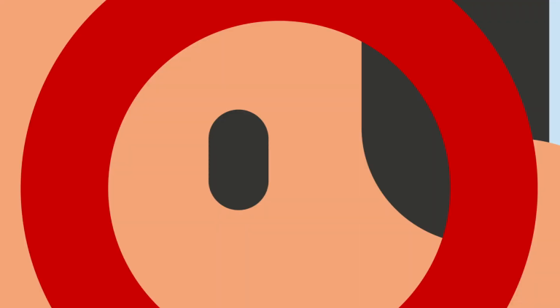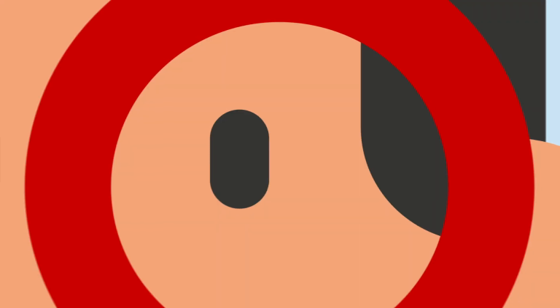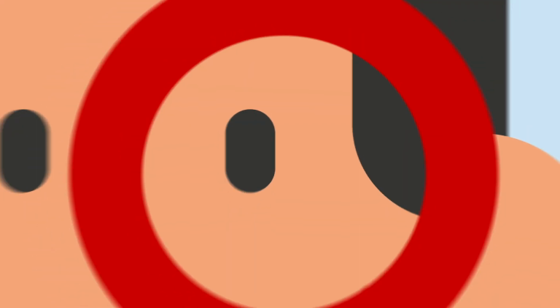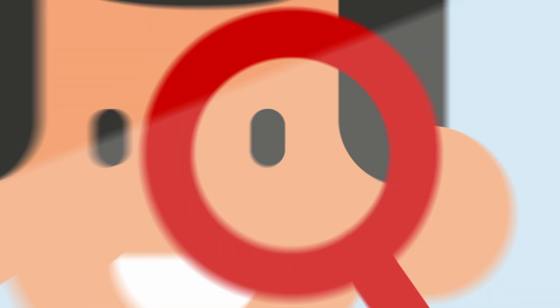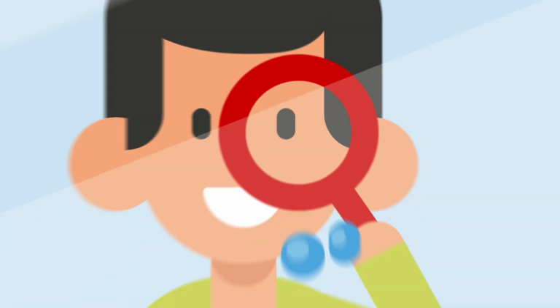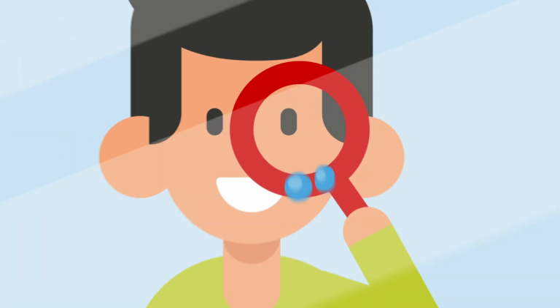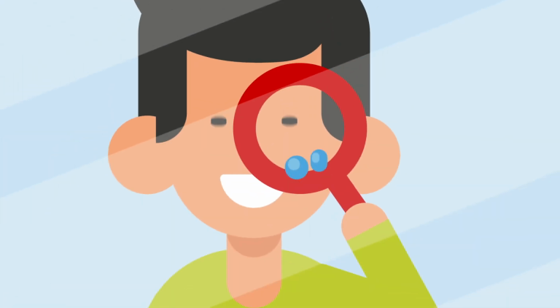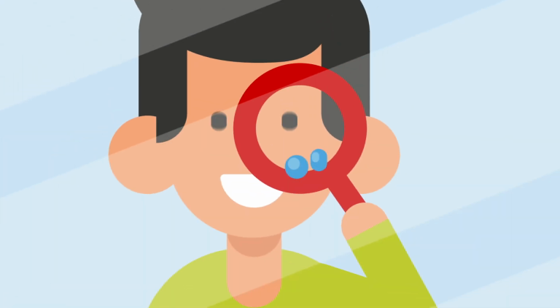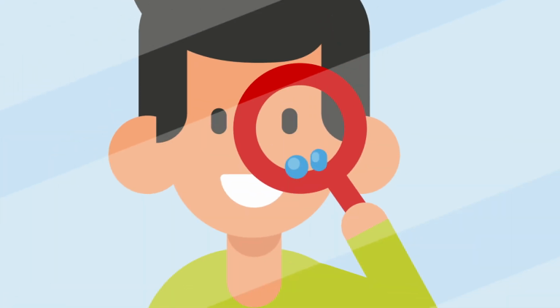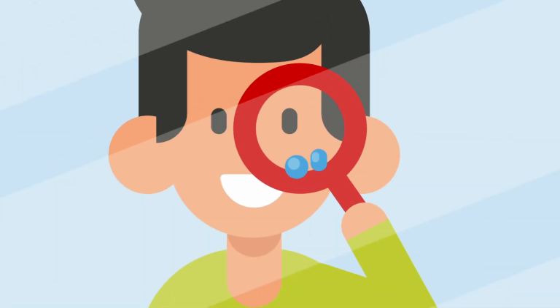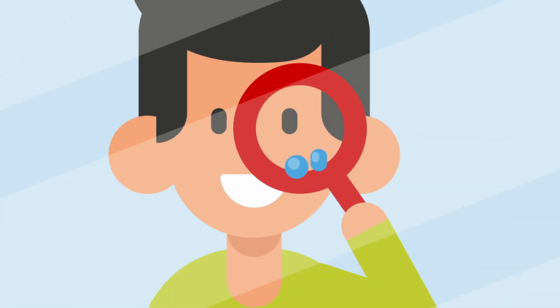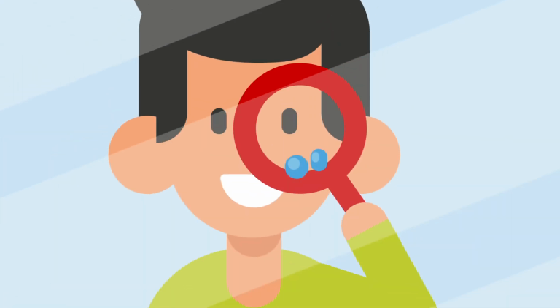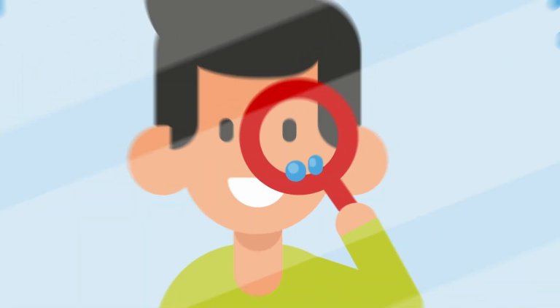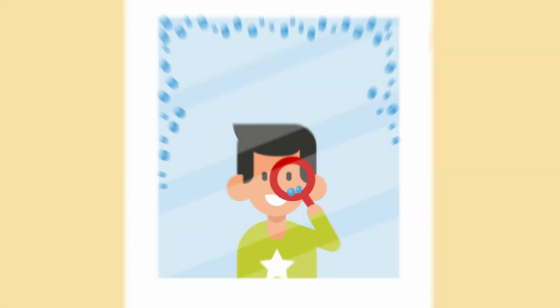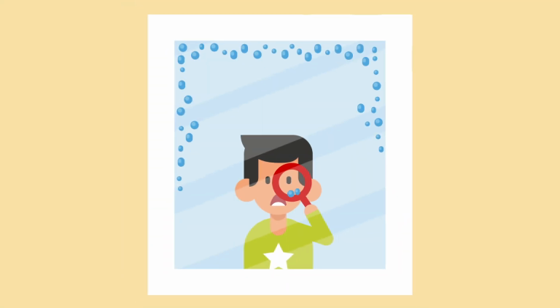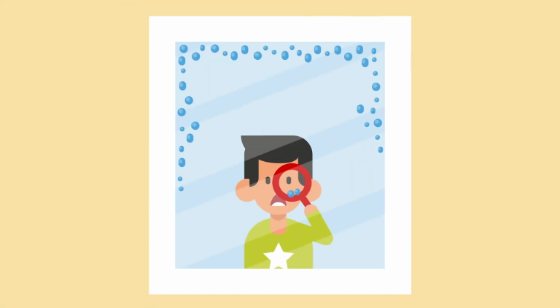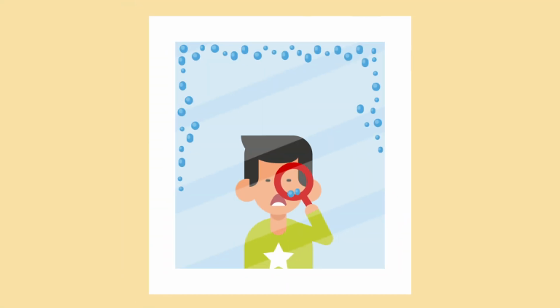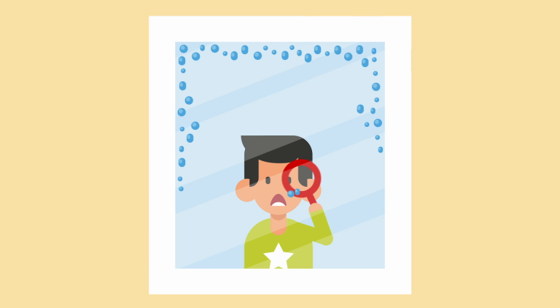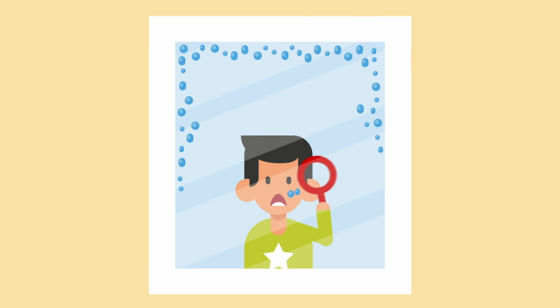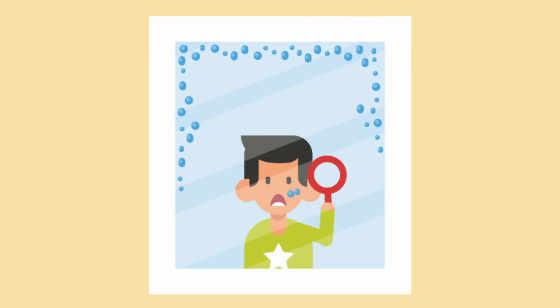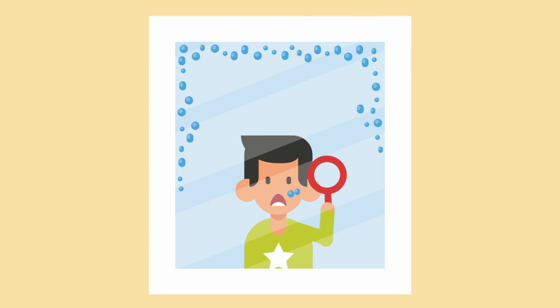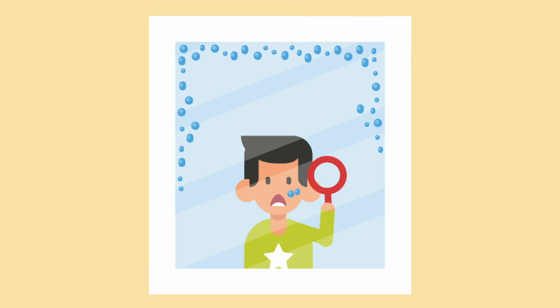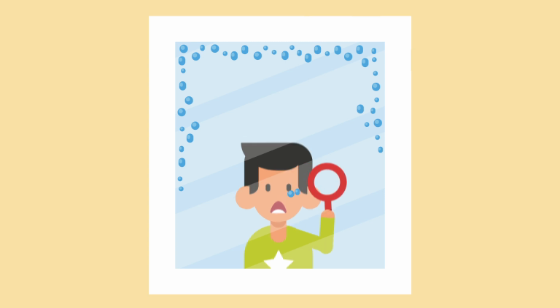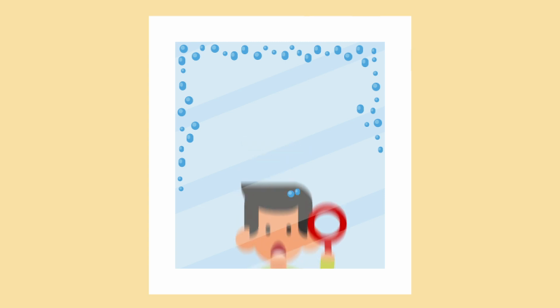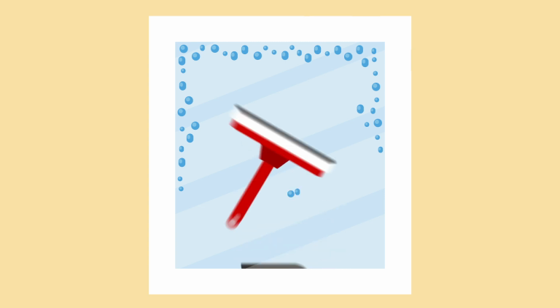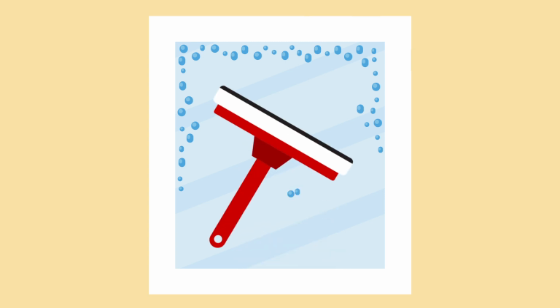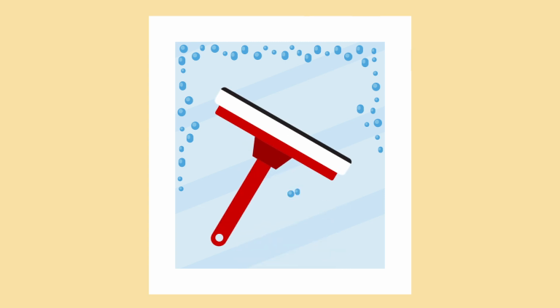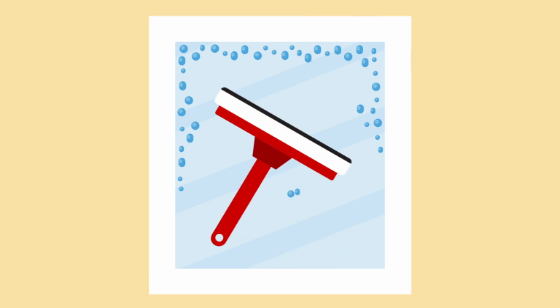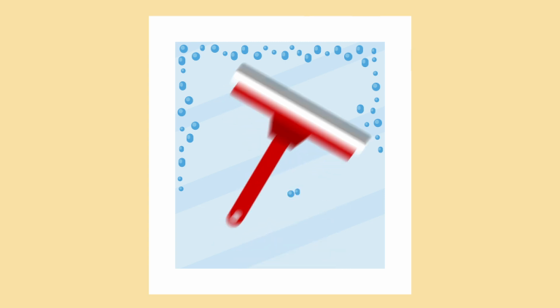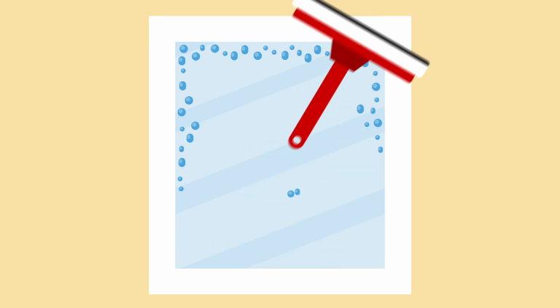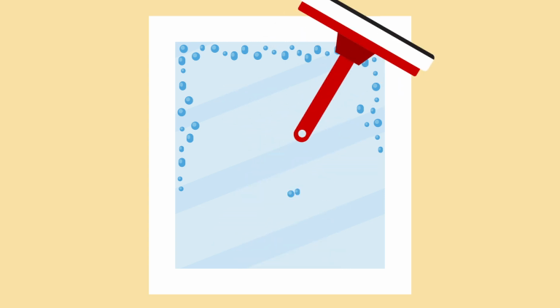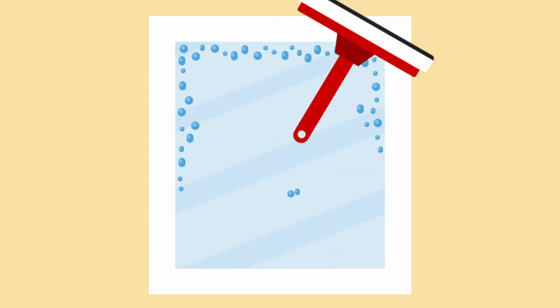Keep an eye out for condensation. A squeegee makes it easy to soak up excess water from your crying windows.